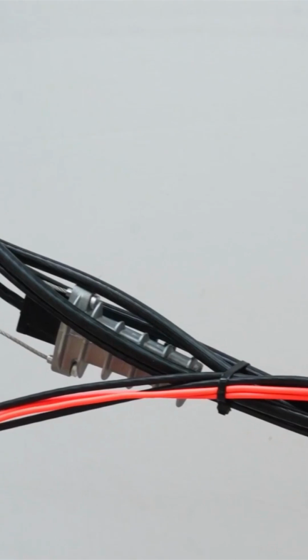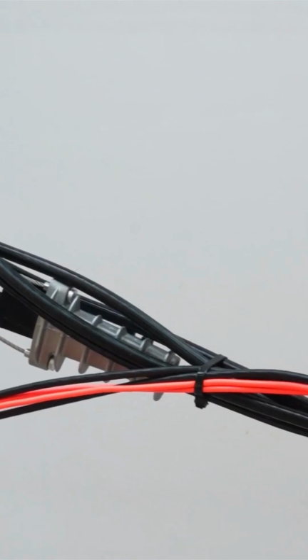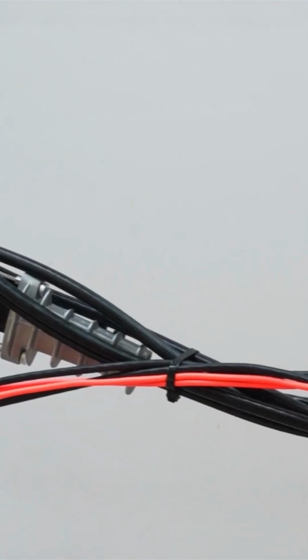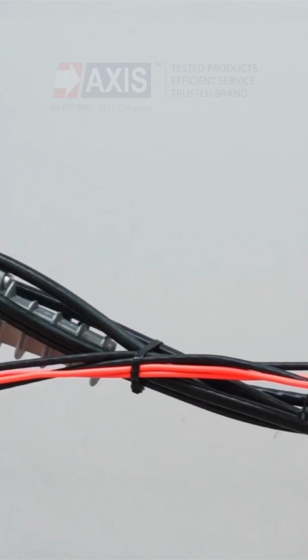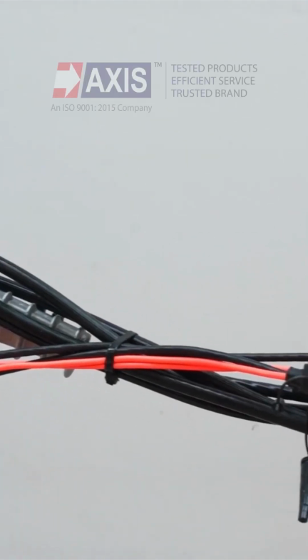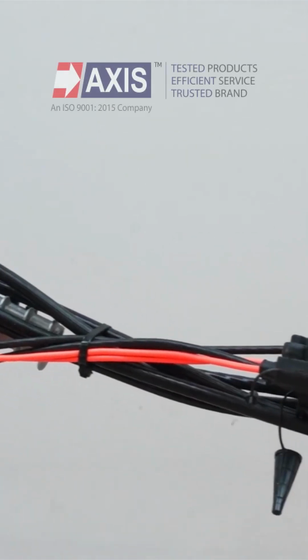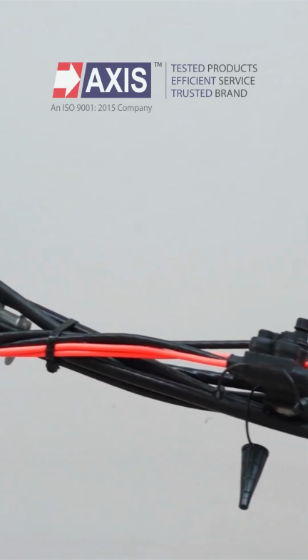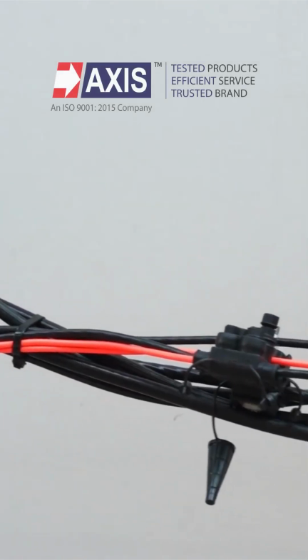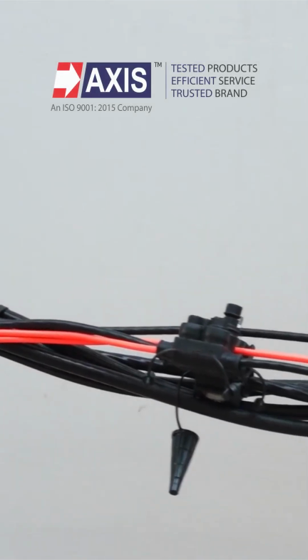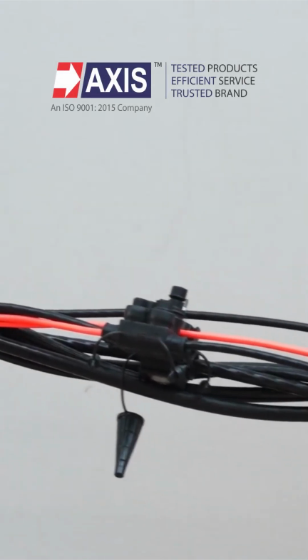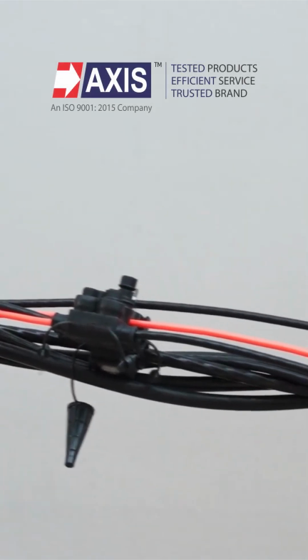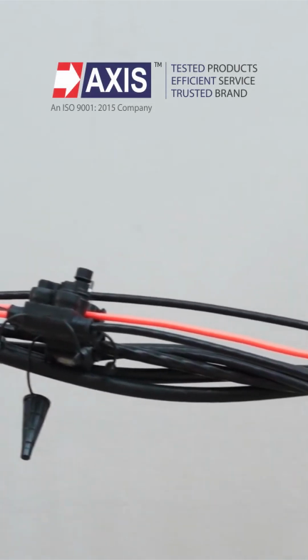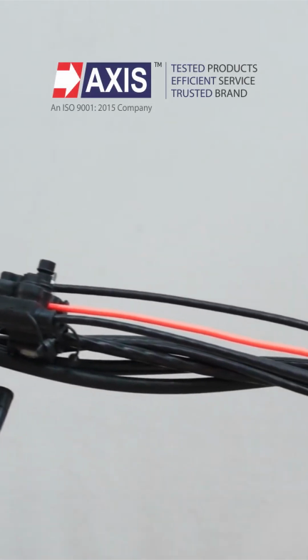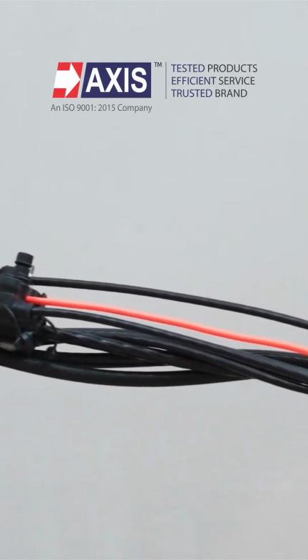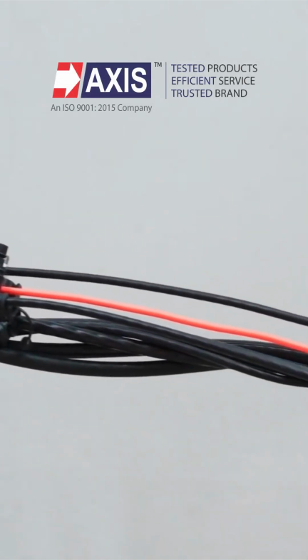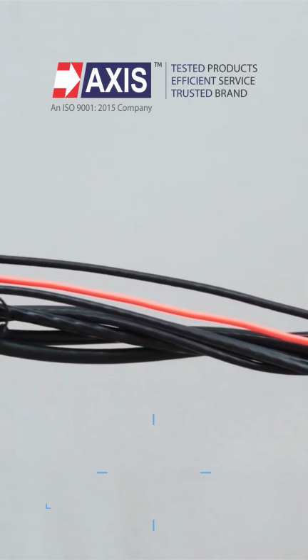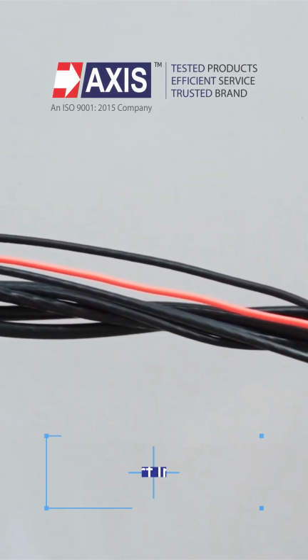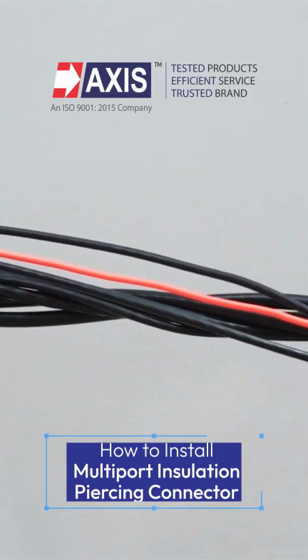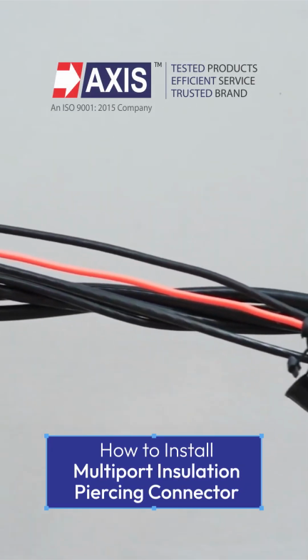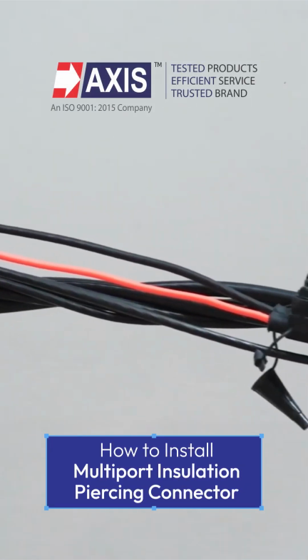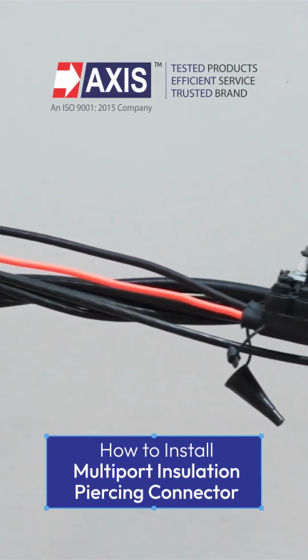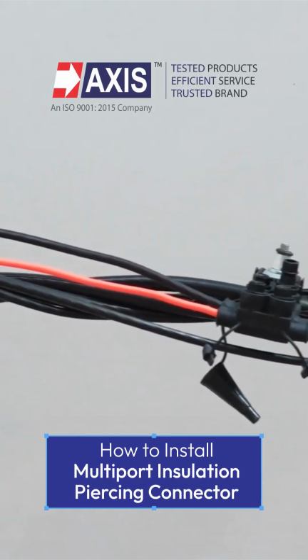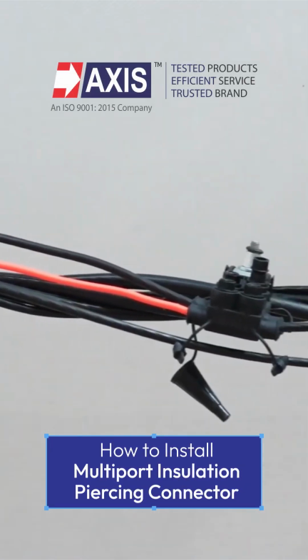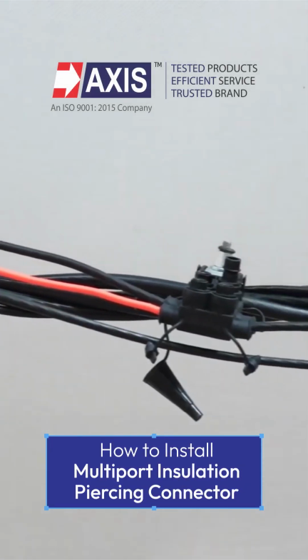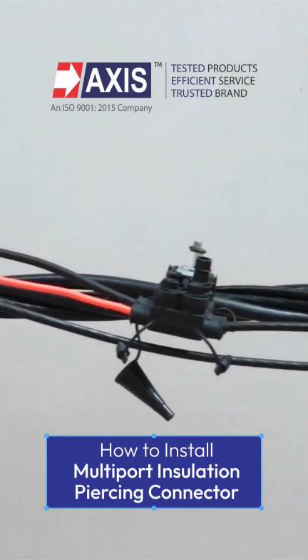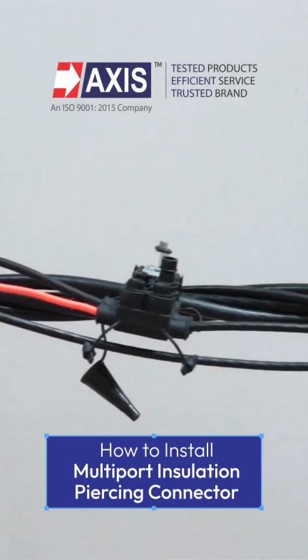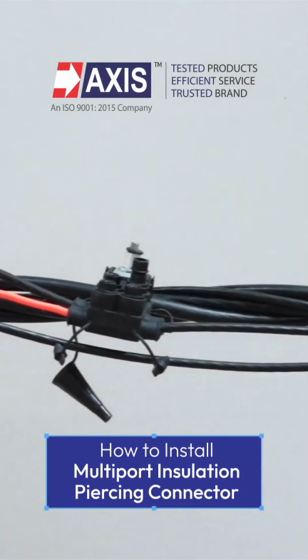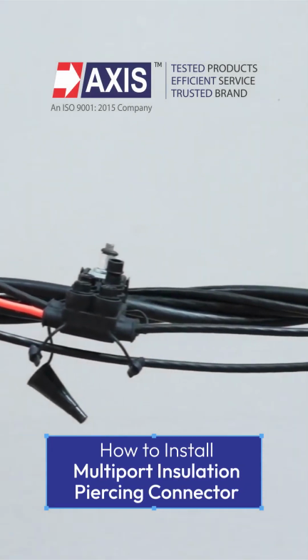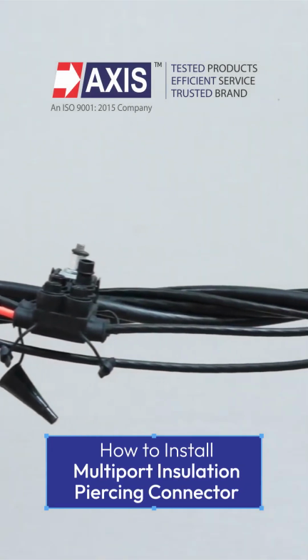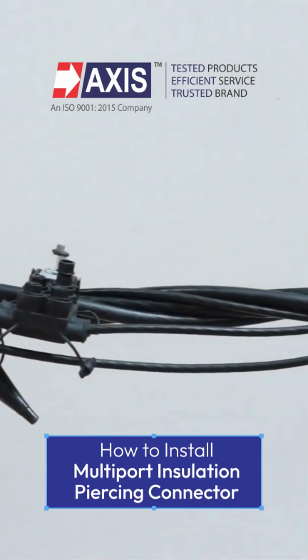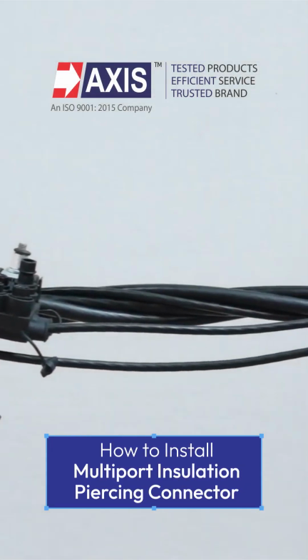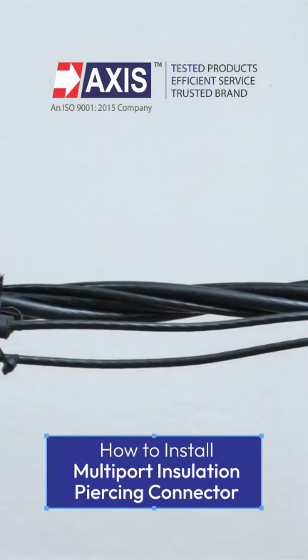Watch this video to learn the step-by-step installation procedure for multi-port connectors.